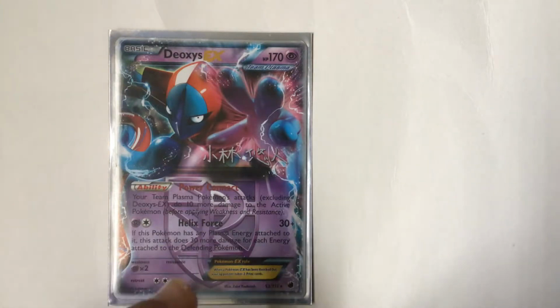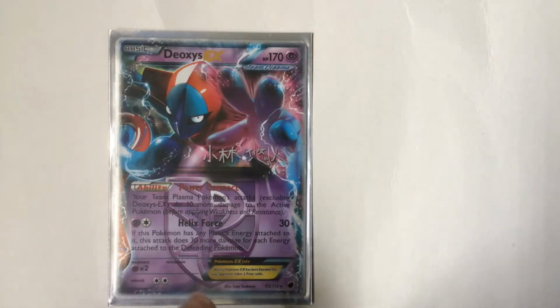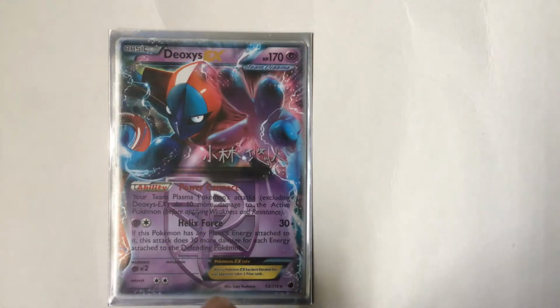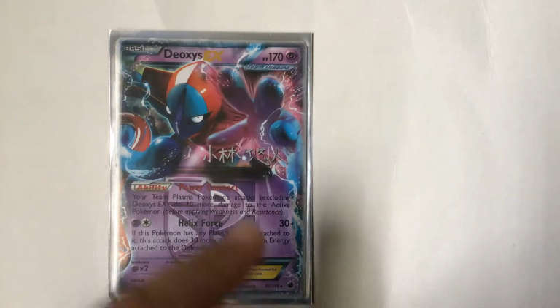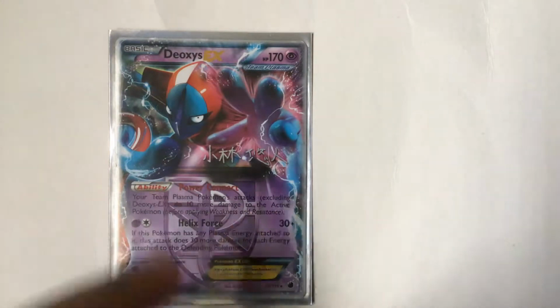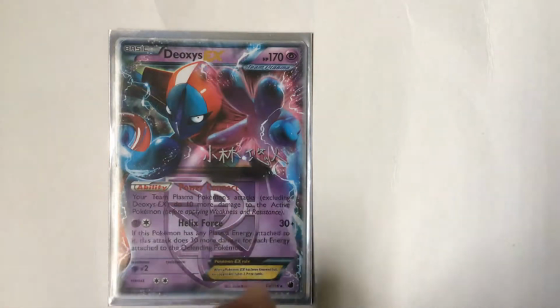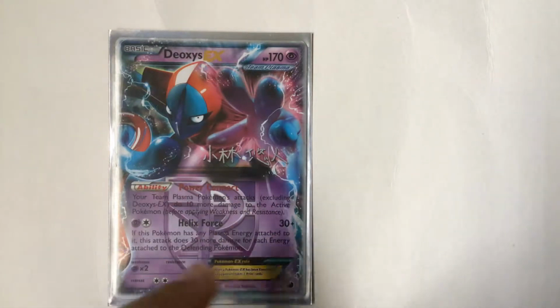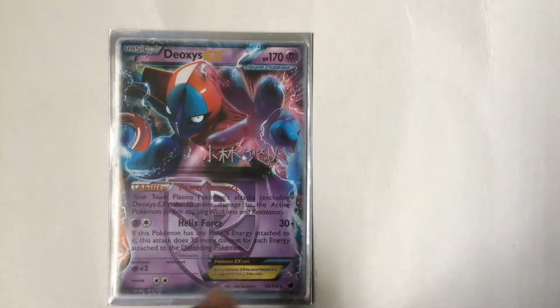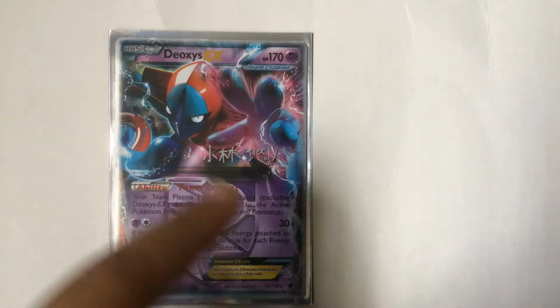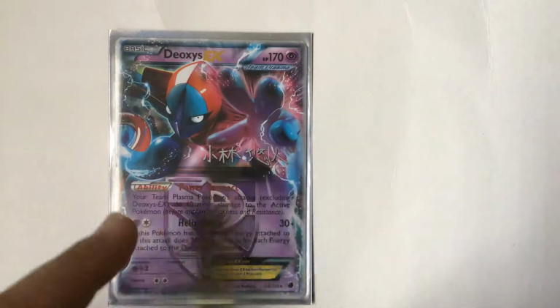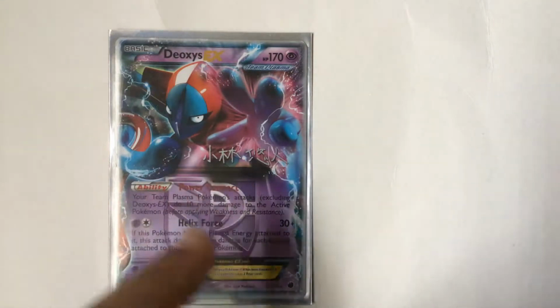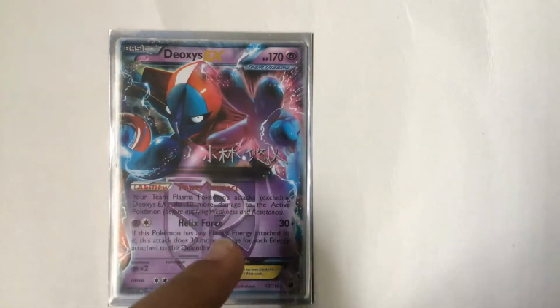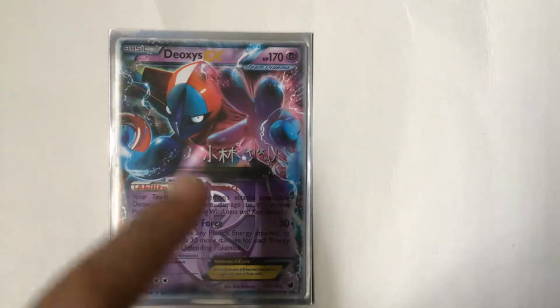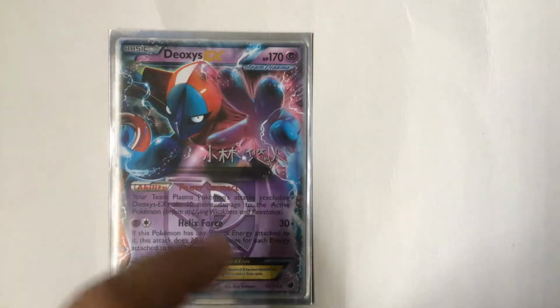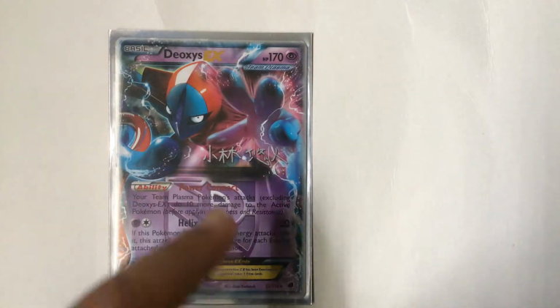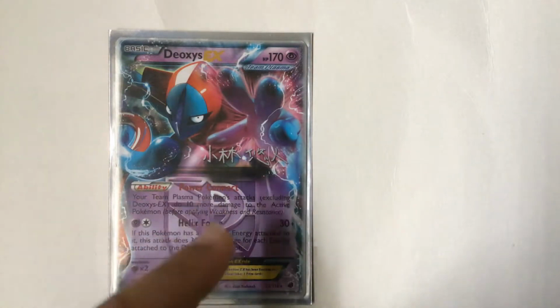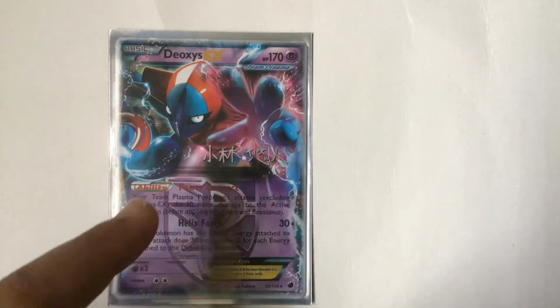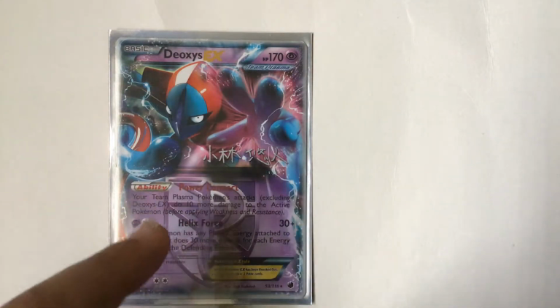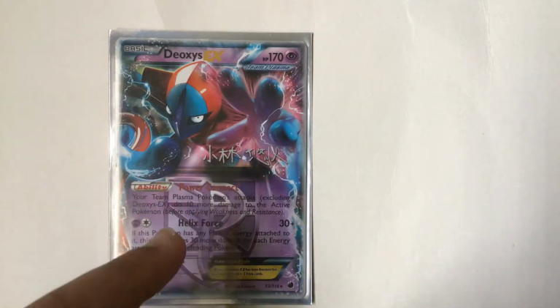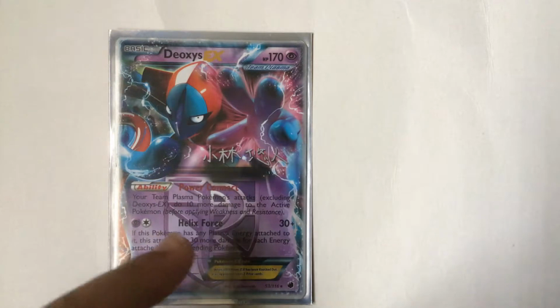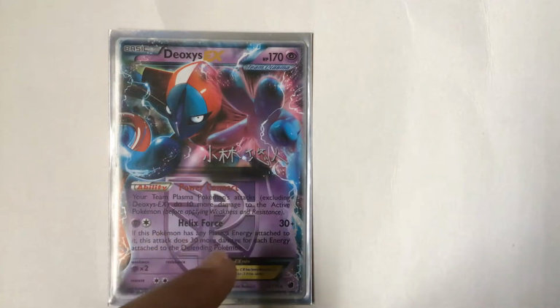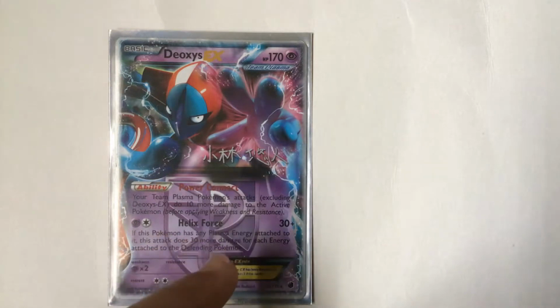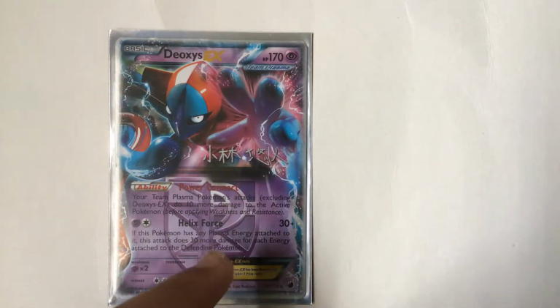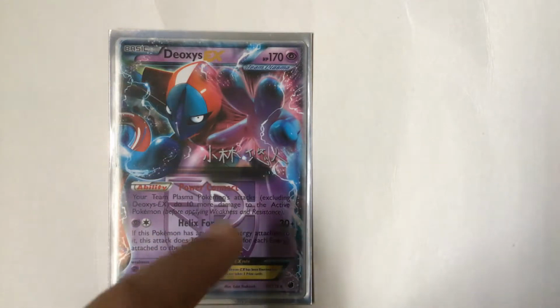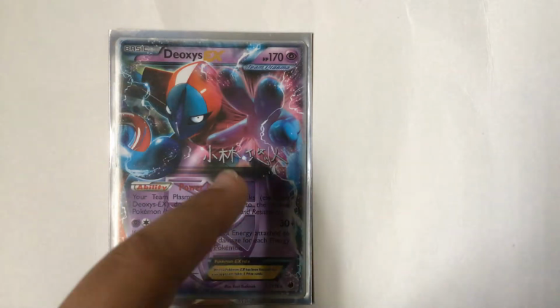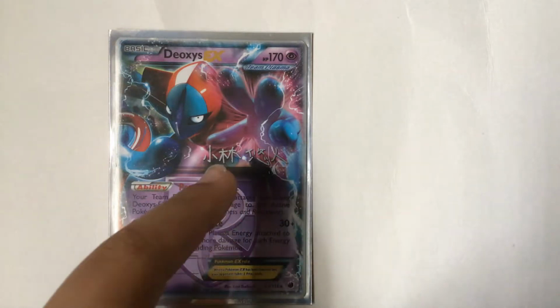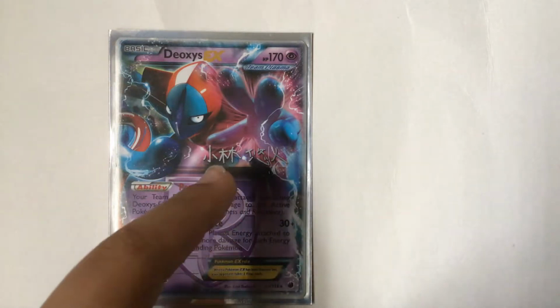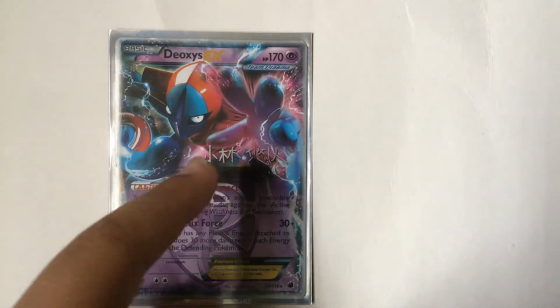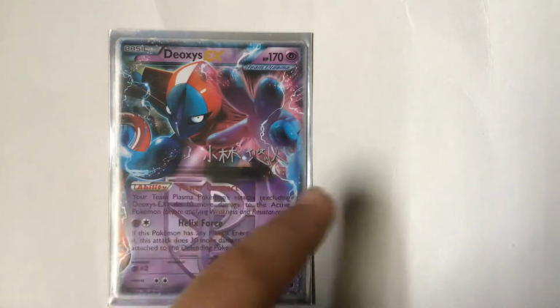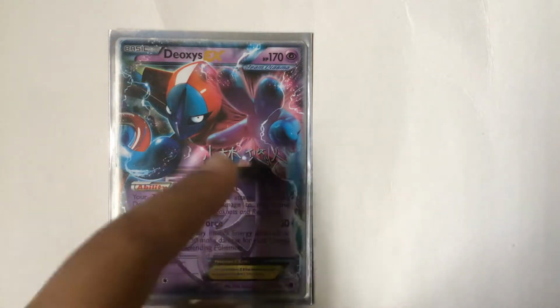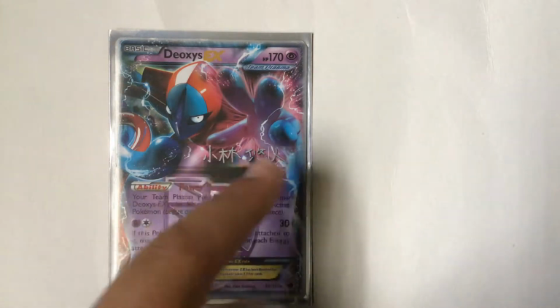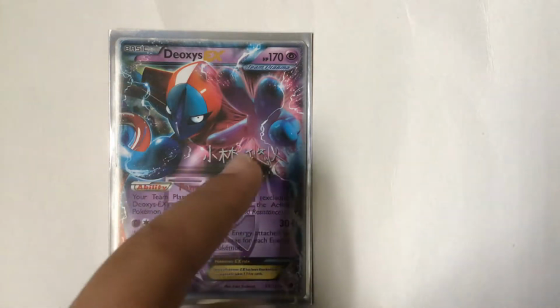Next is the Toxicroak EX. I really like this card because it's like a Team Plasma card — you can see it kind of in the background. And of course this Japanese dragon card.